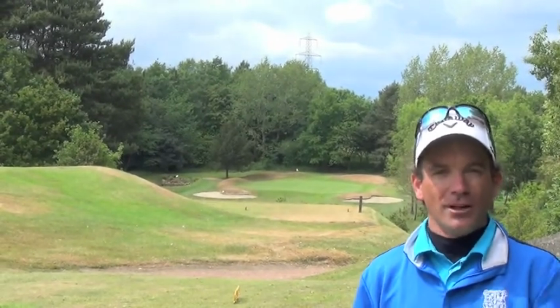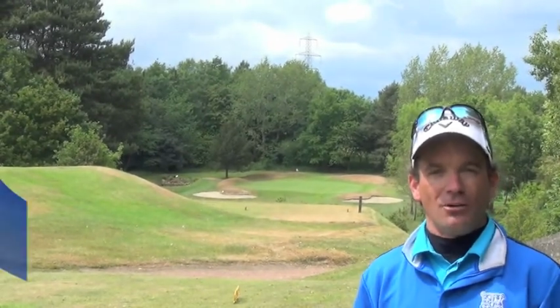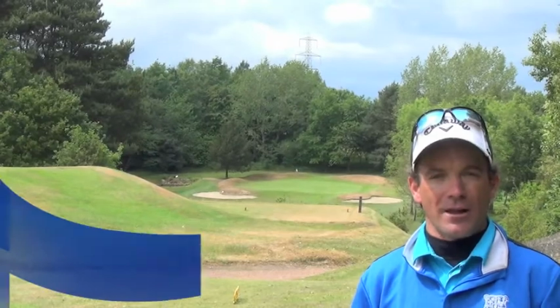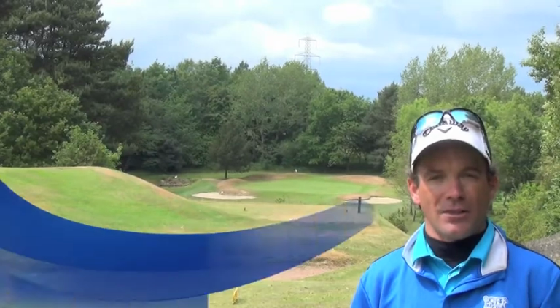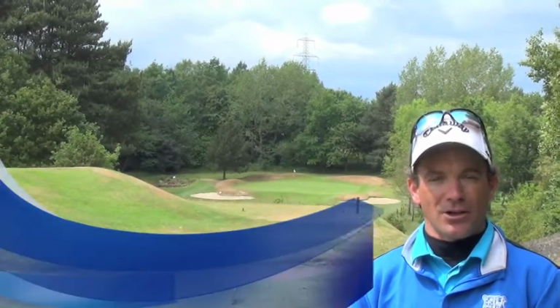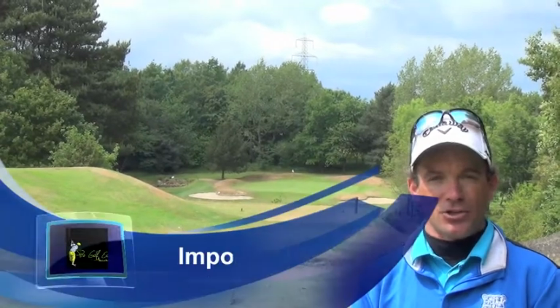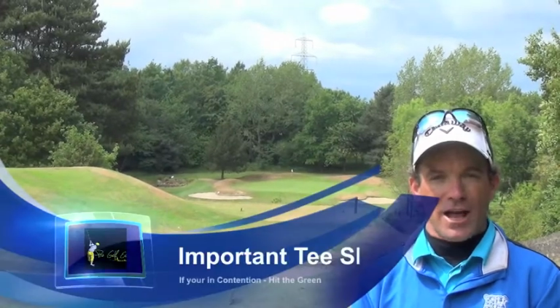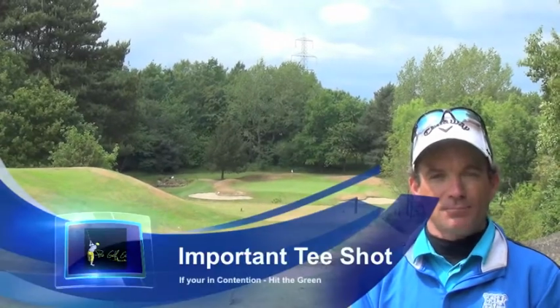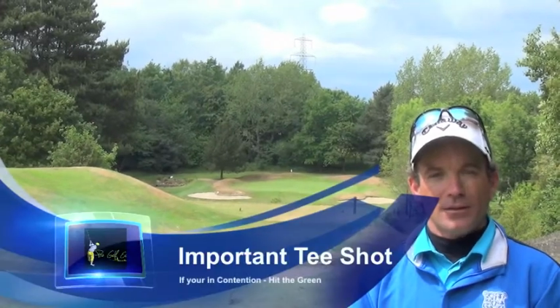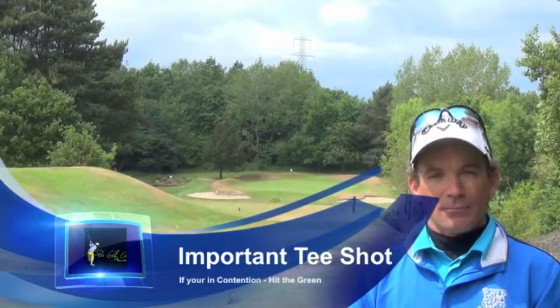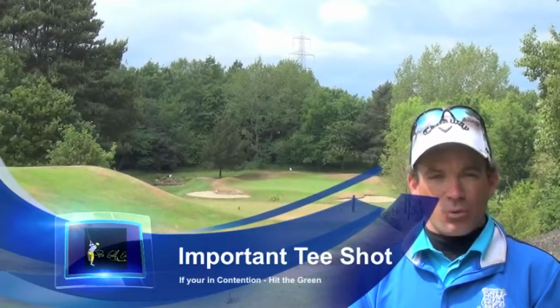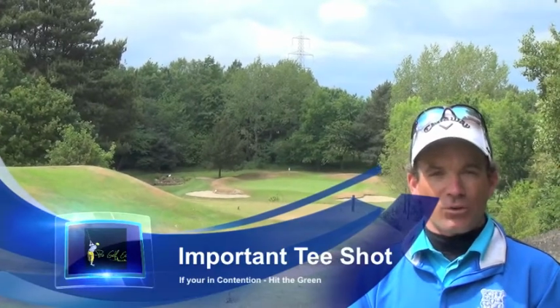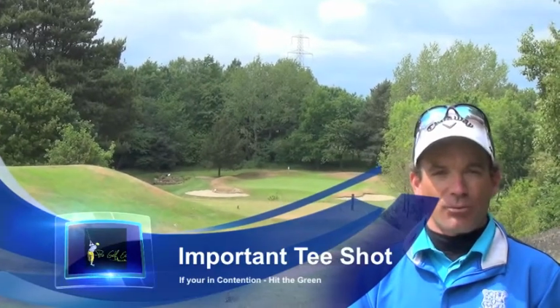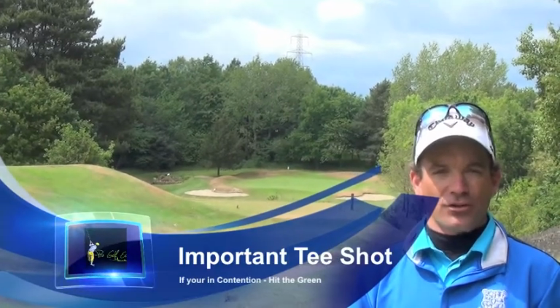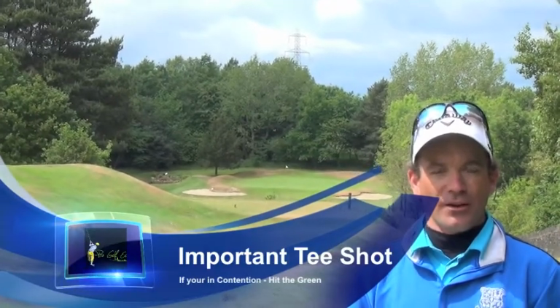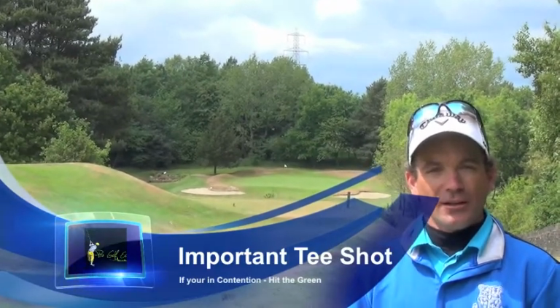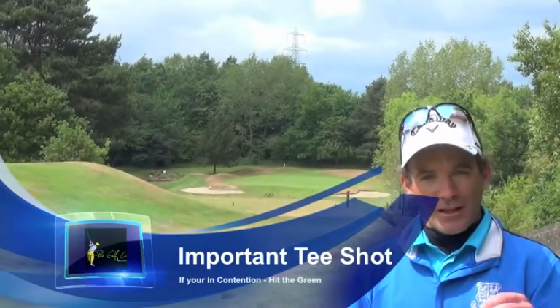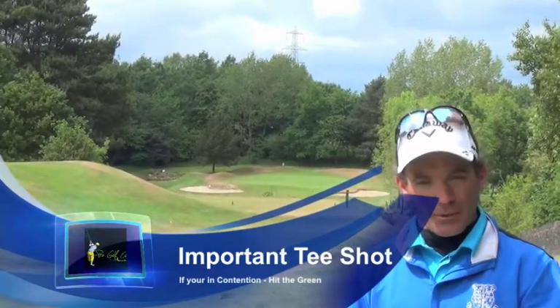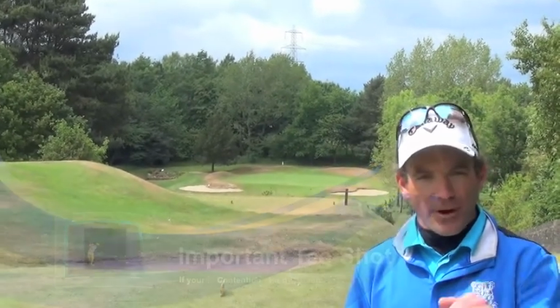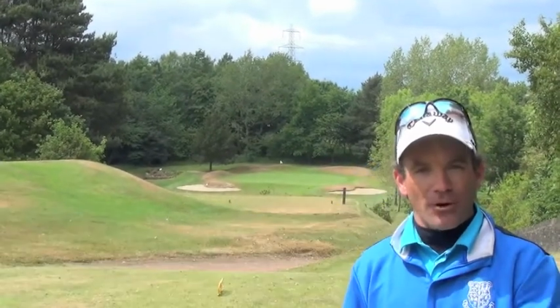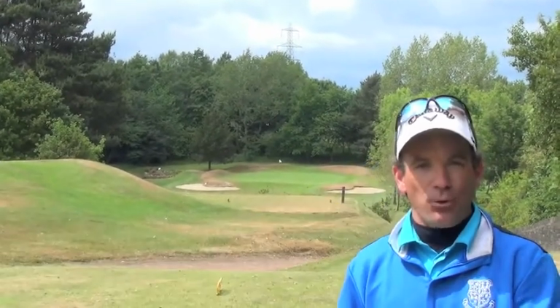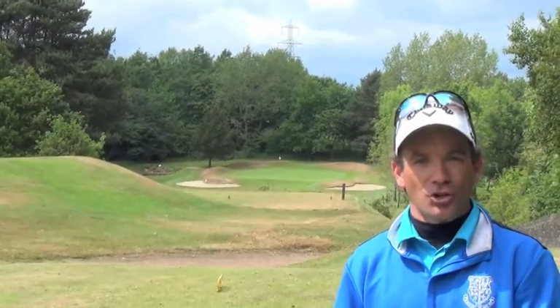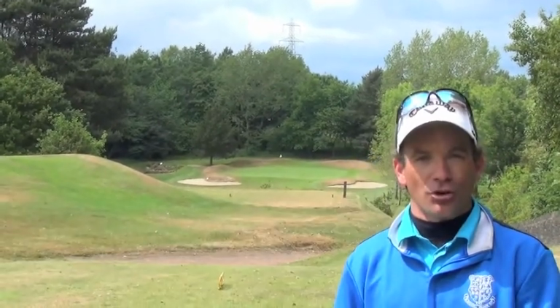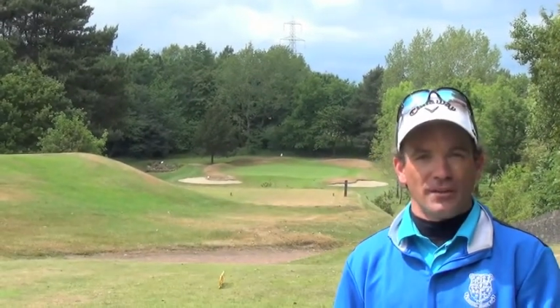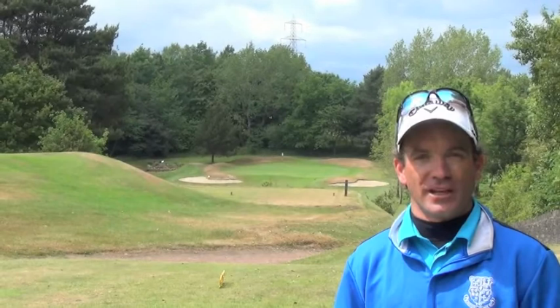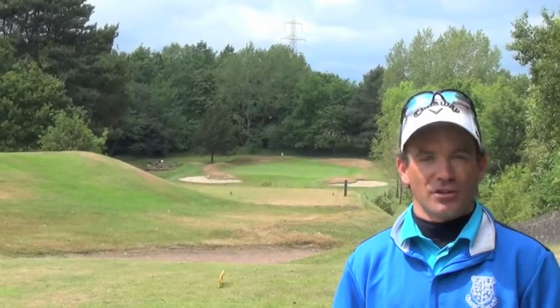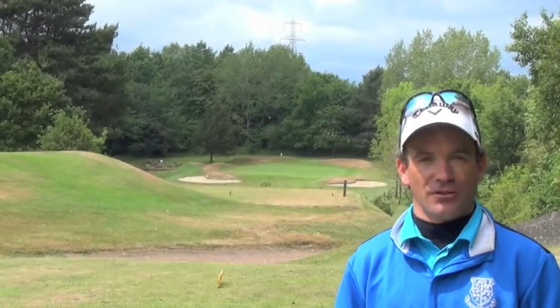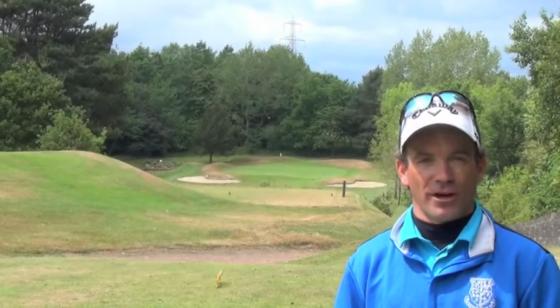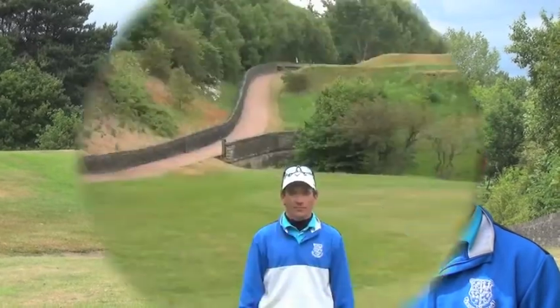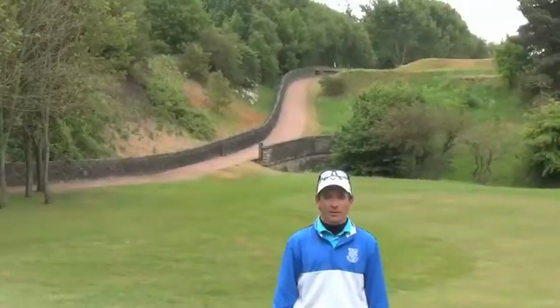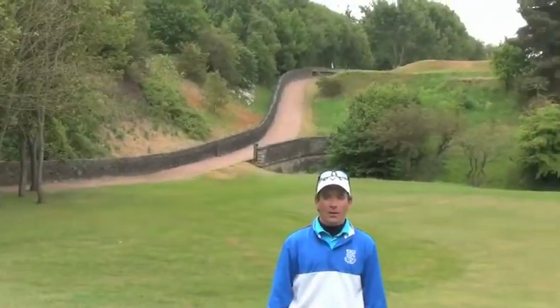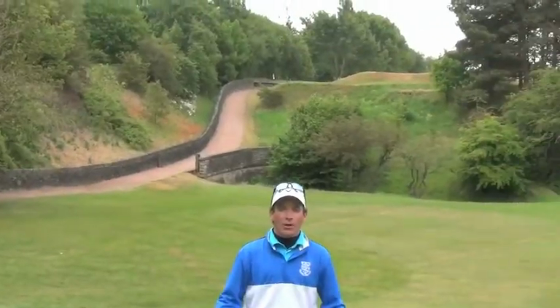On Monday, June 8, 2020 Pro Tour, it will be a very, very important tee shot to hit the green.